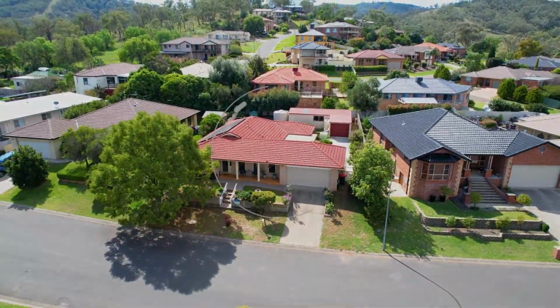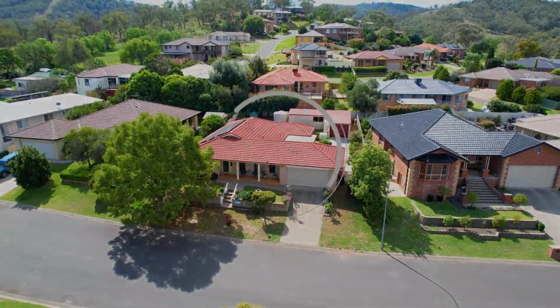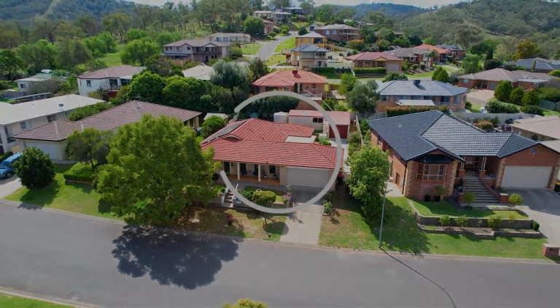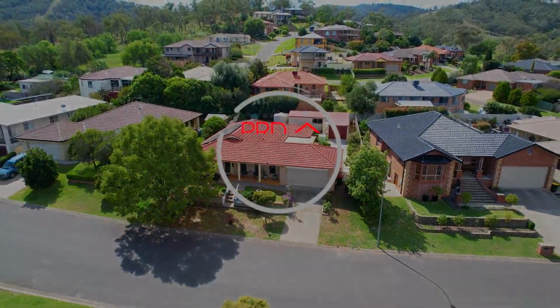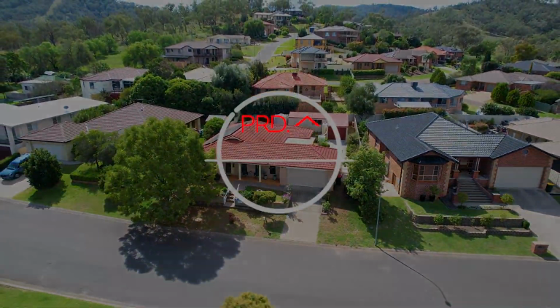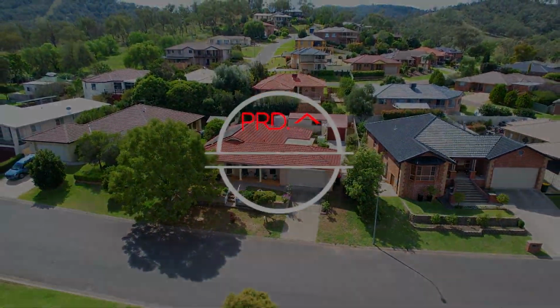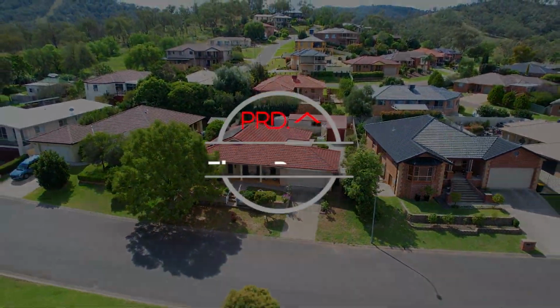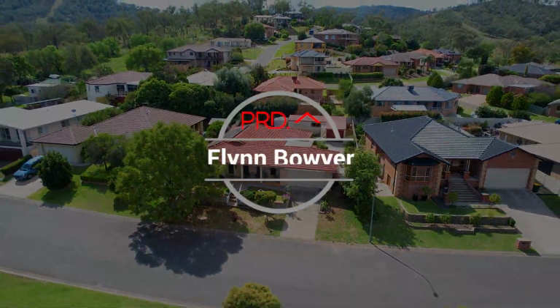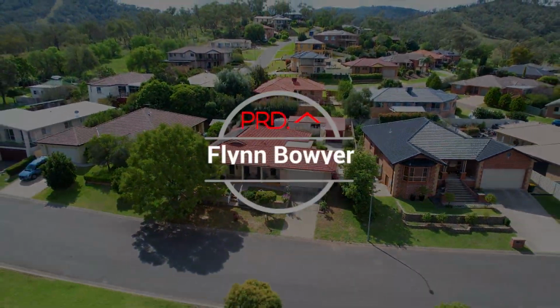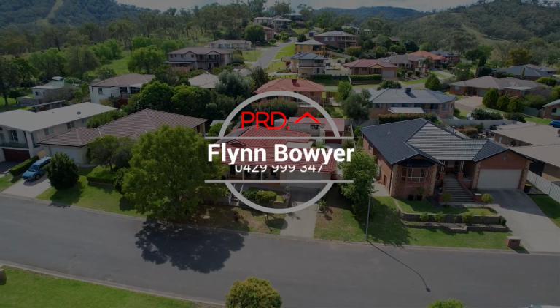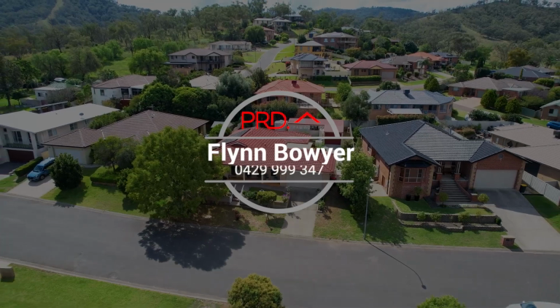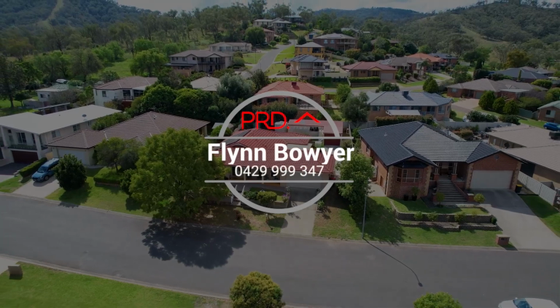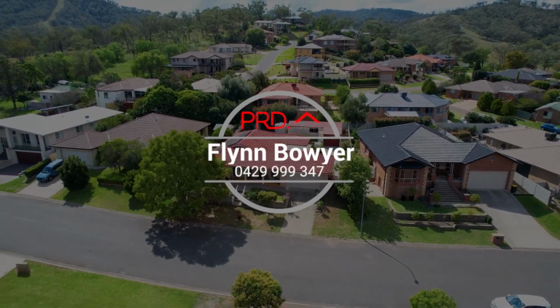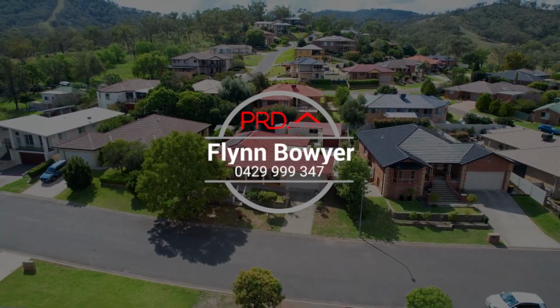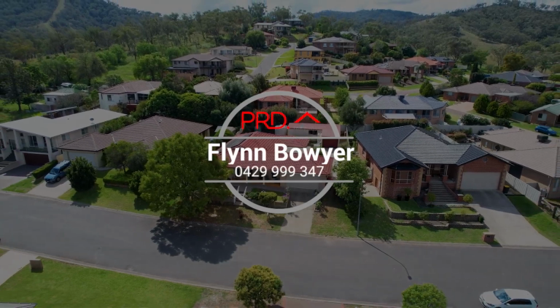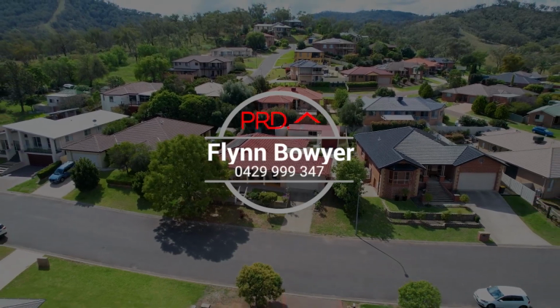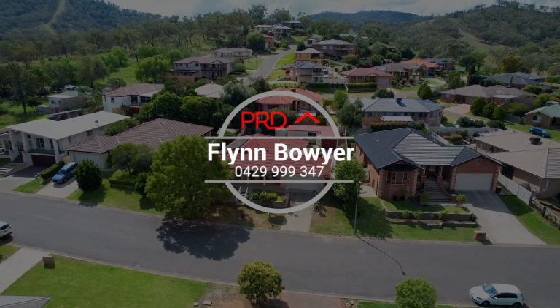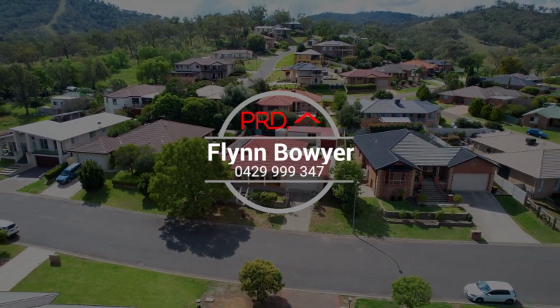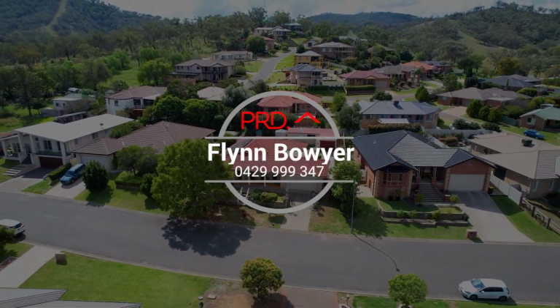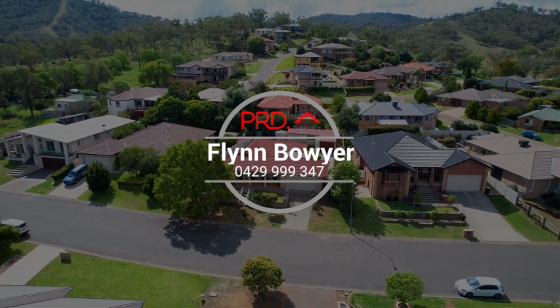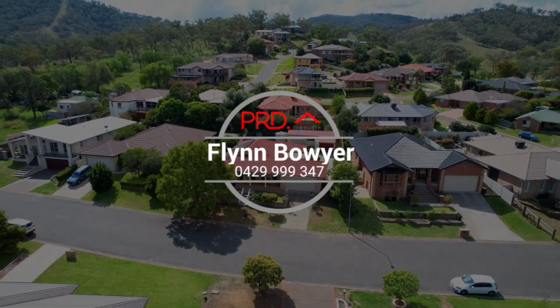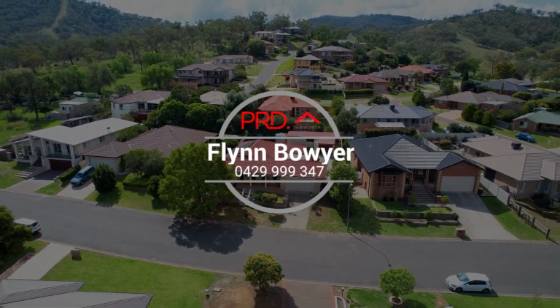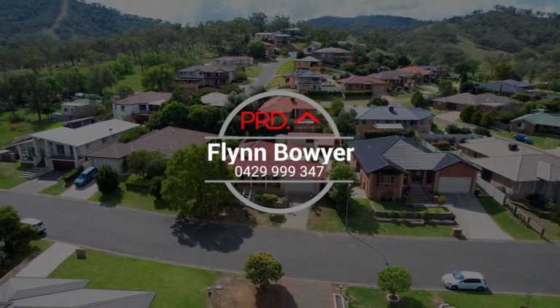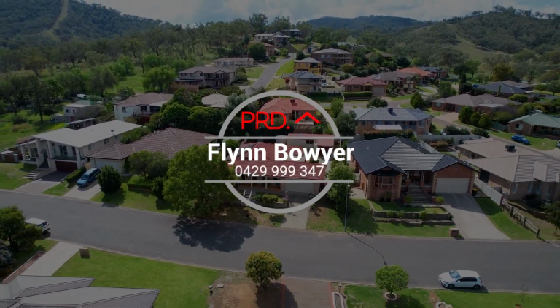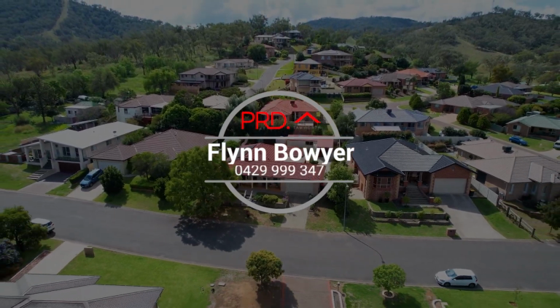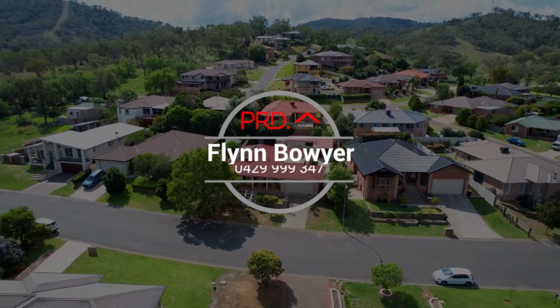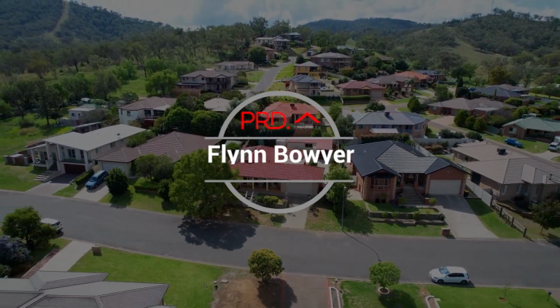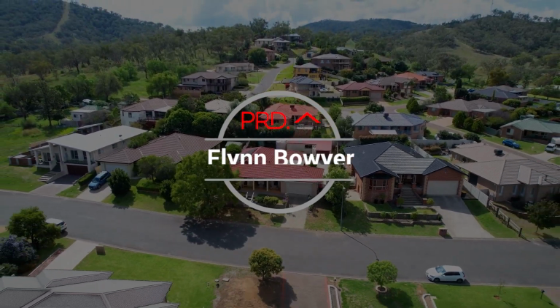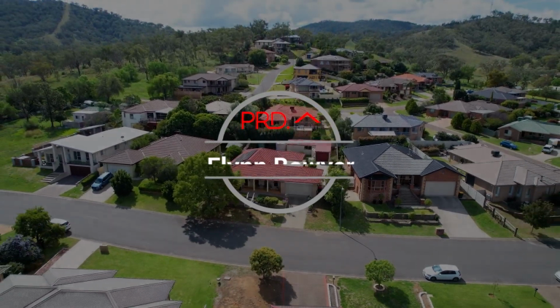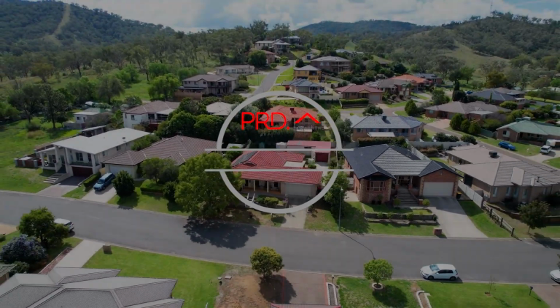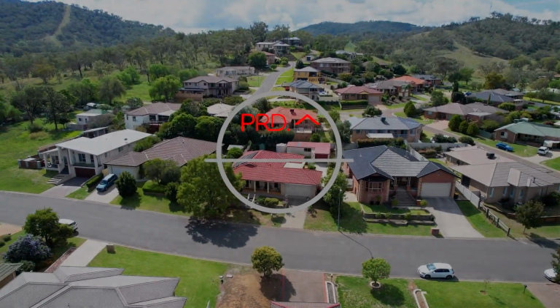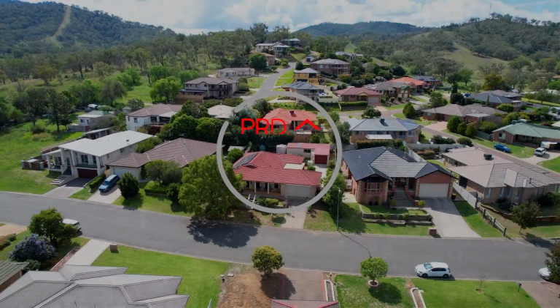If you can see yourself living at Nine Woodside Road, give Flynn from PRD Timworth a call to arrange an inspection.